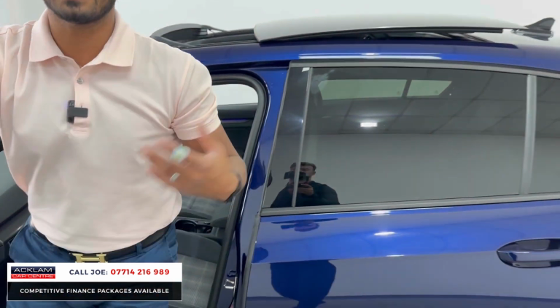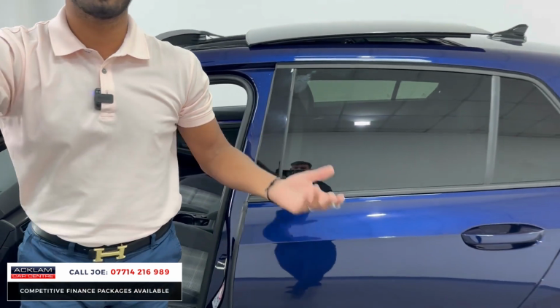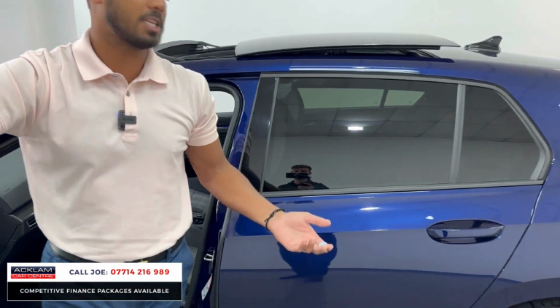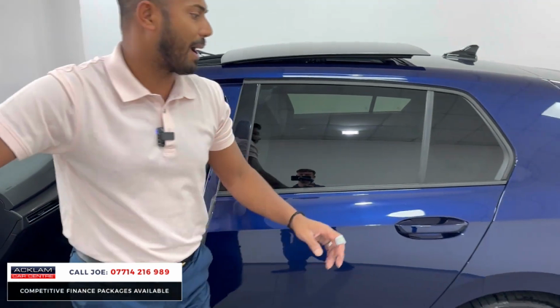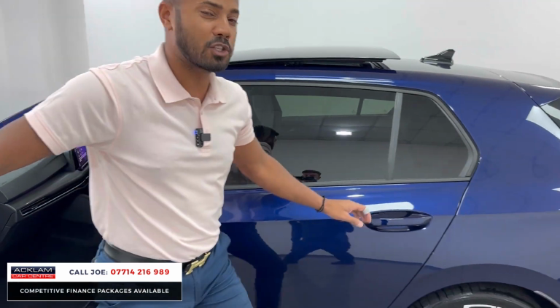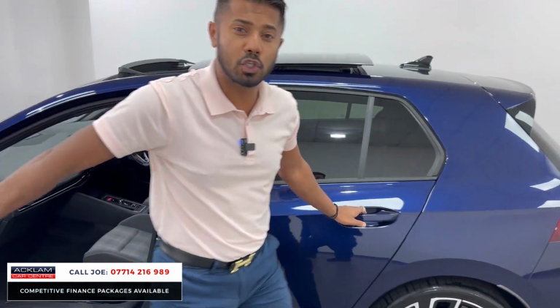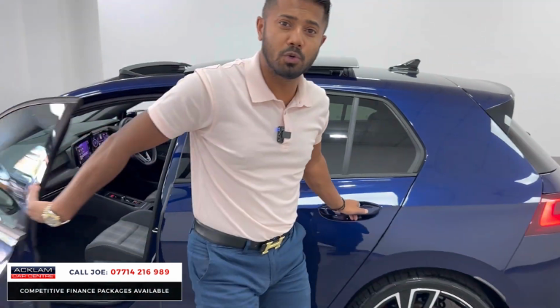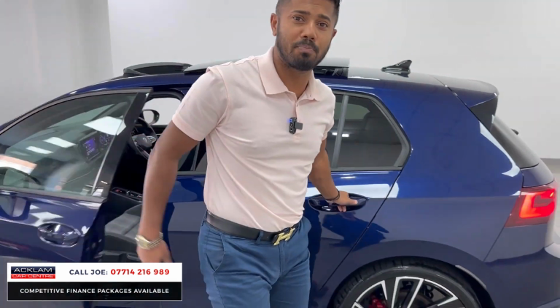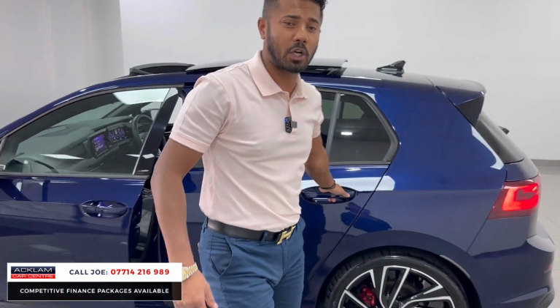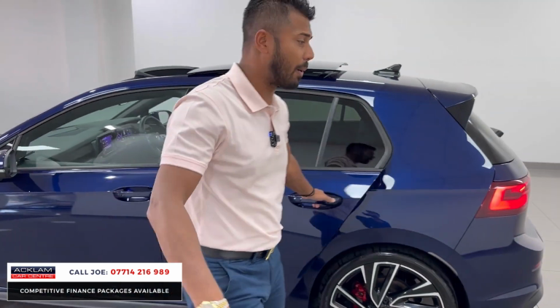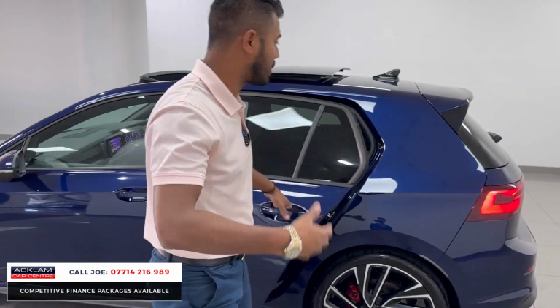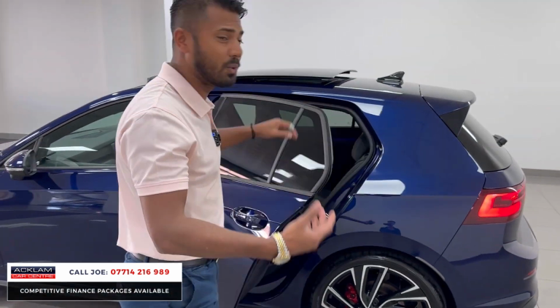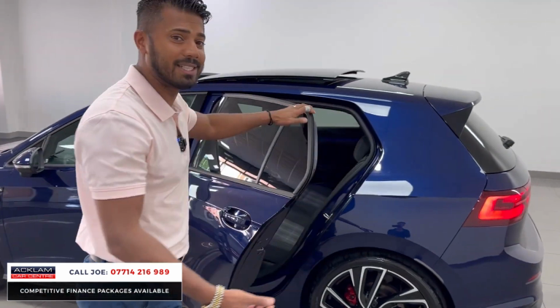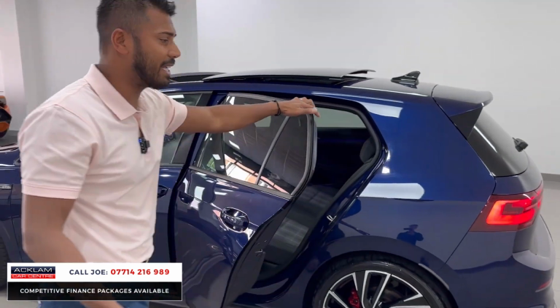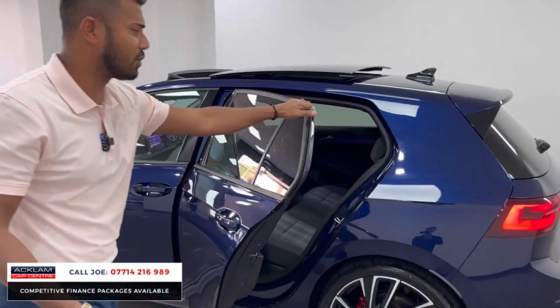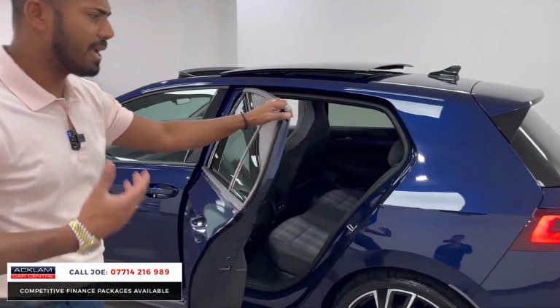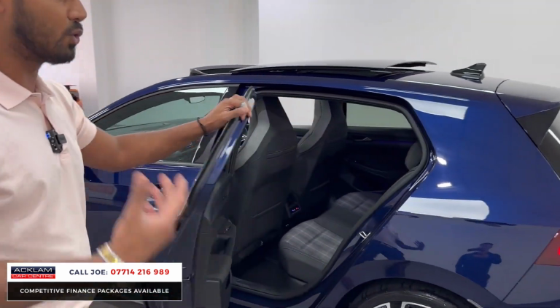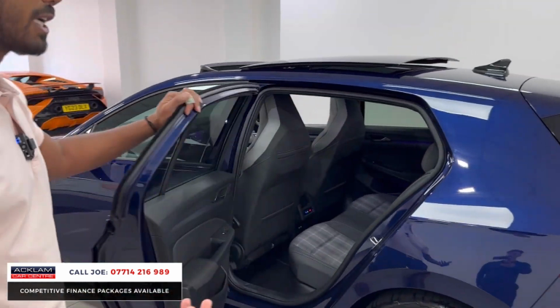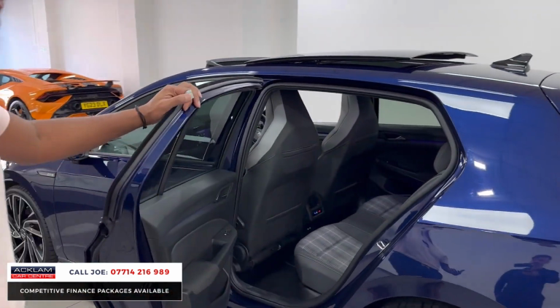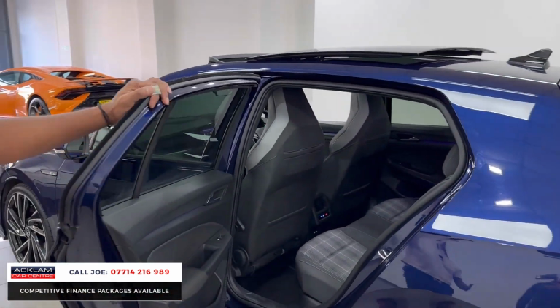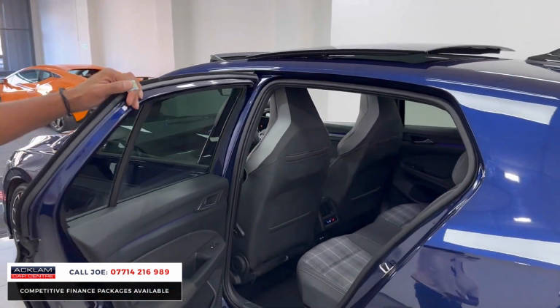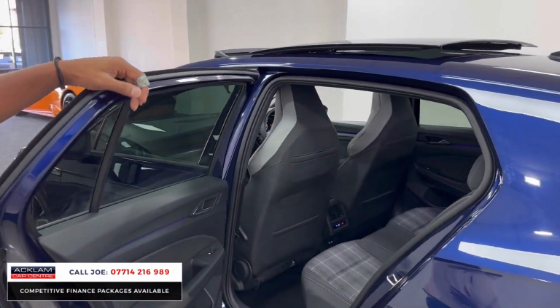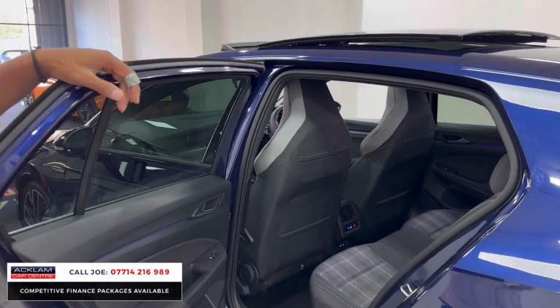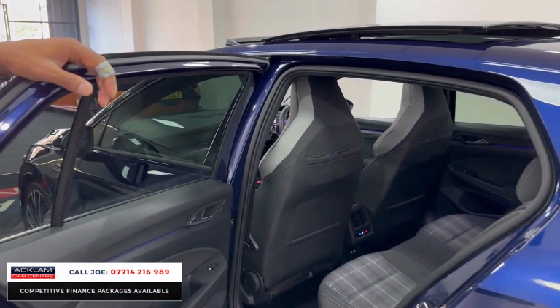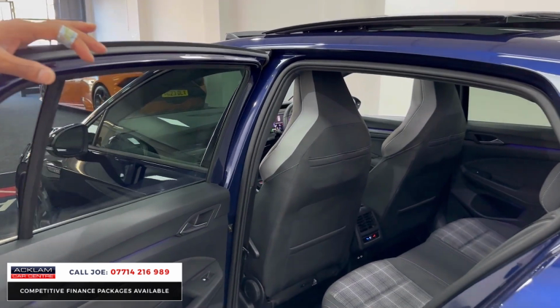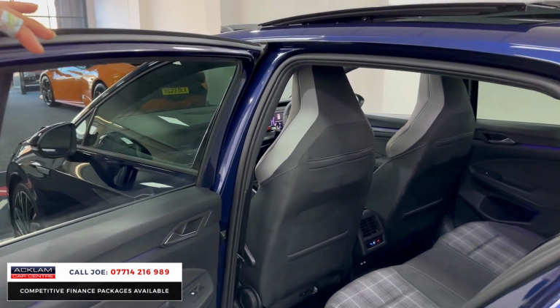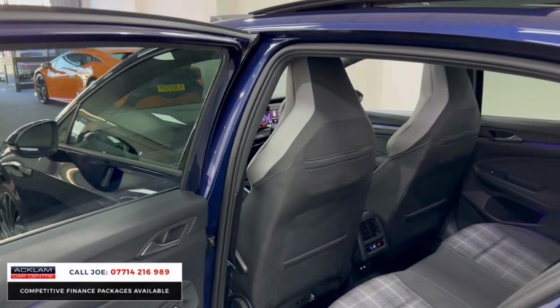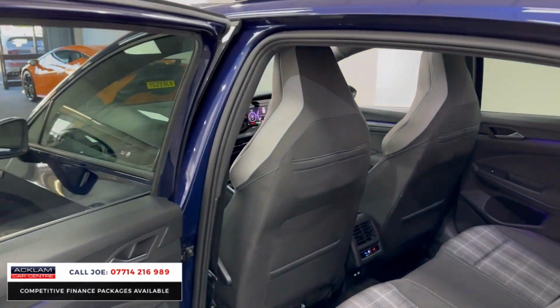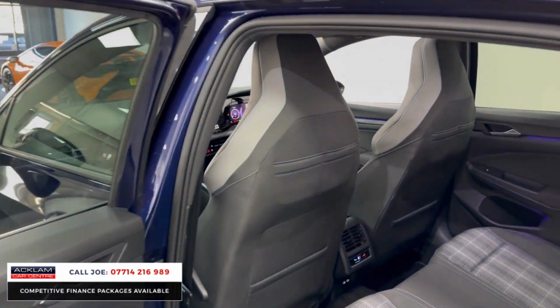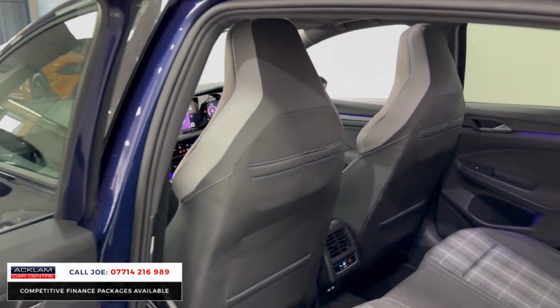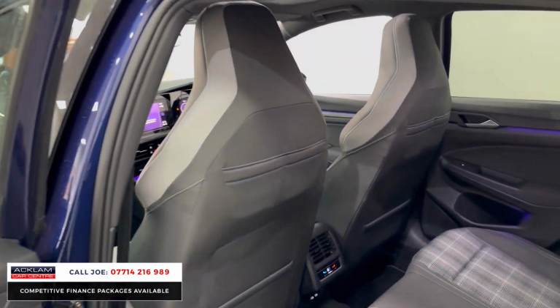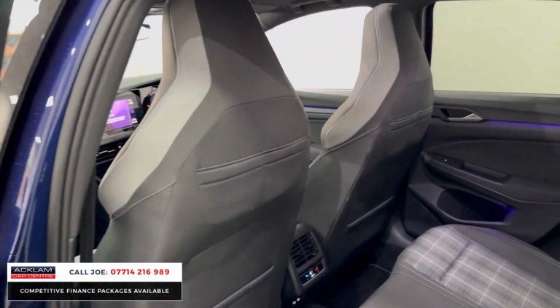It's a hot hatchback with 200 brake horsepower and a 2-litre diesel. It goes extremely well, returning you many miles per gallon.